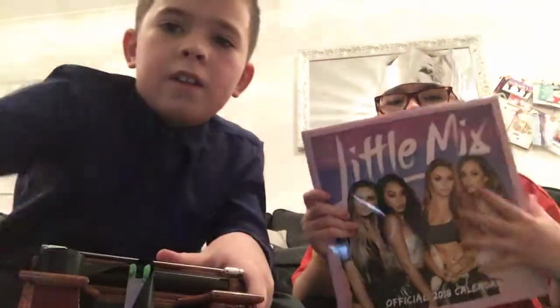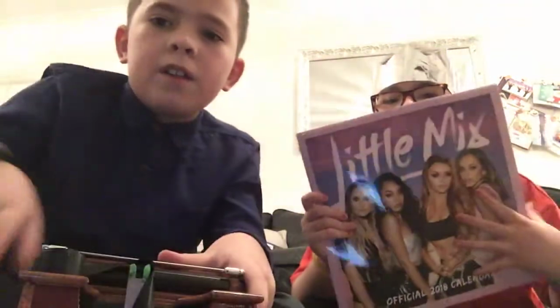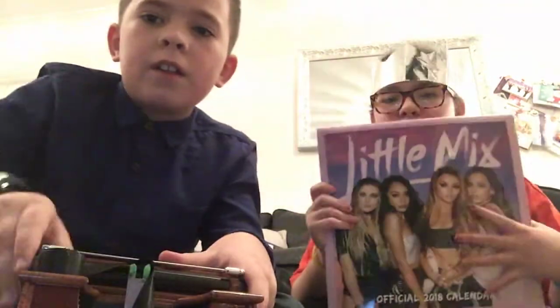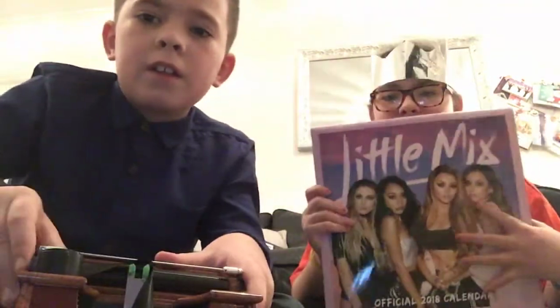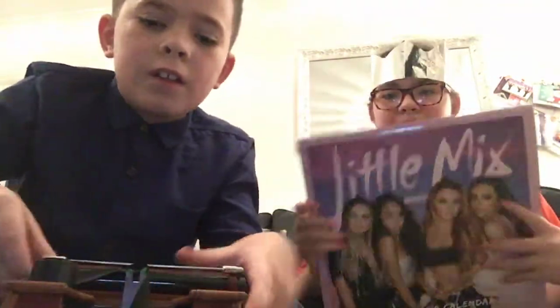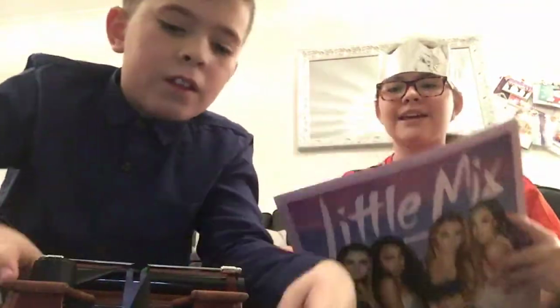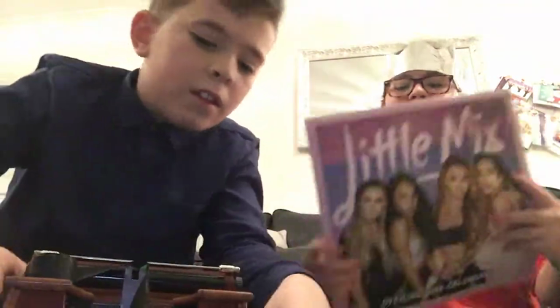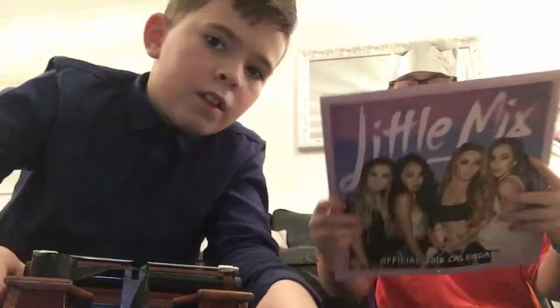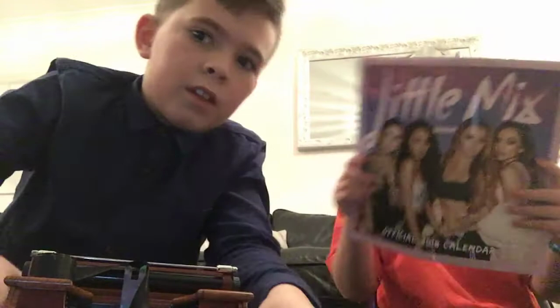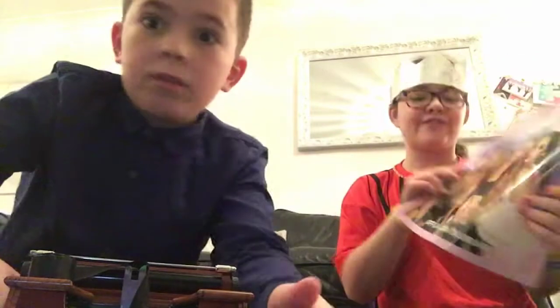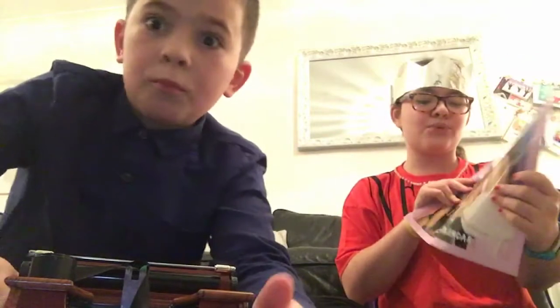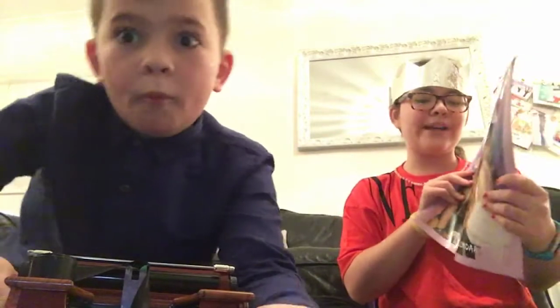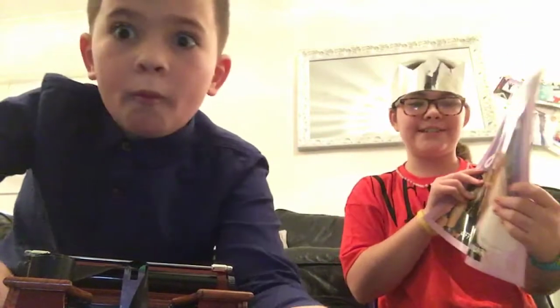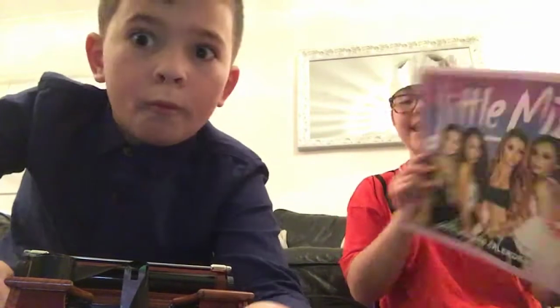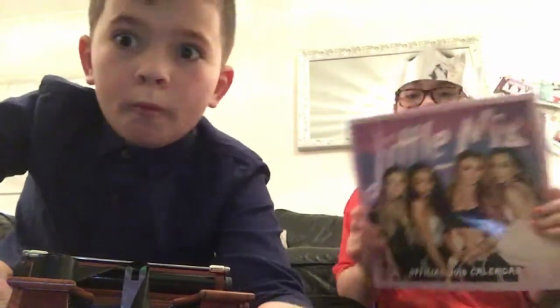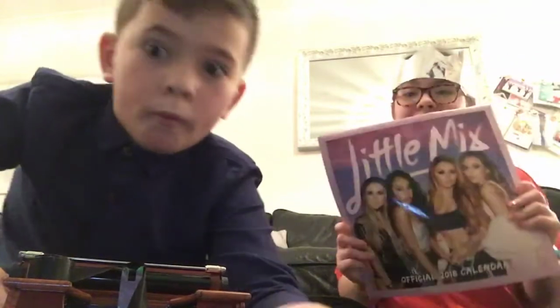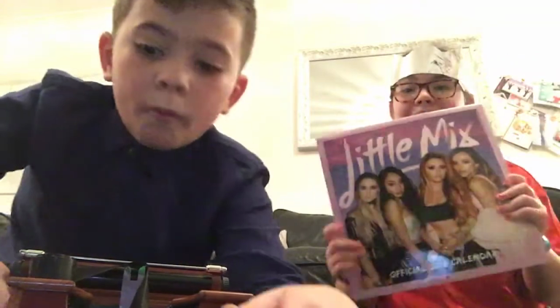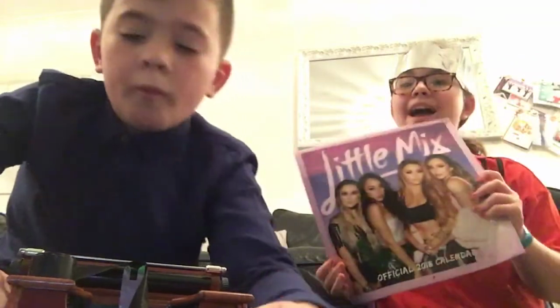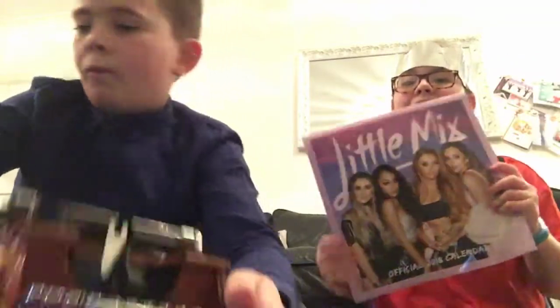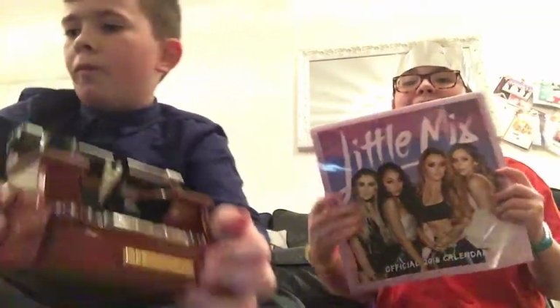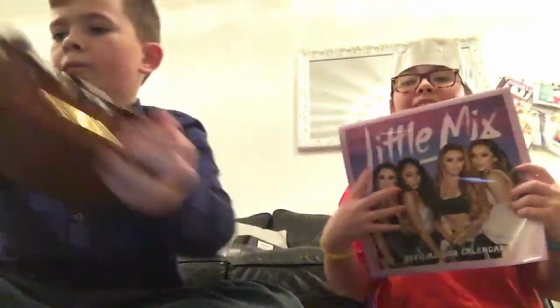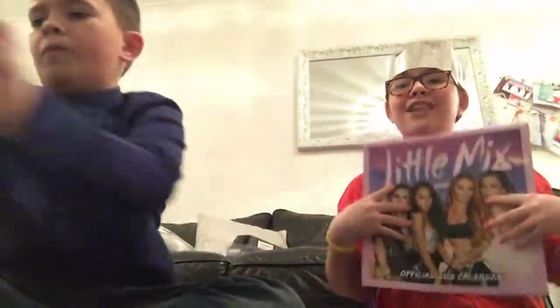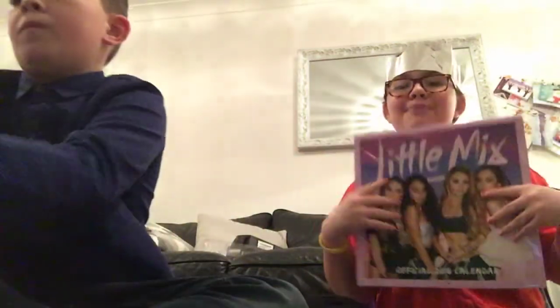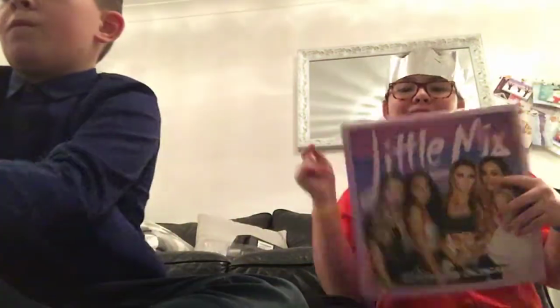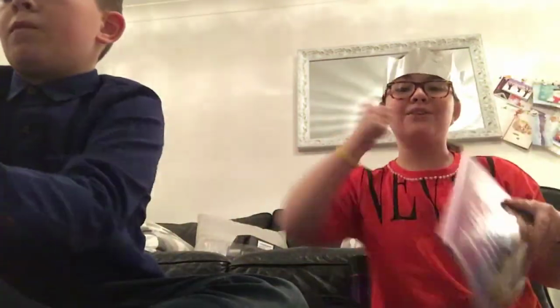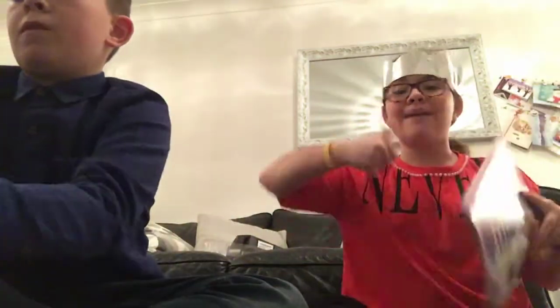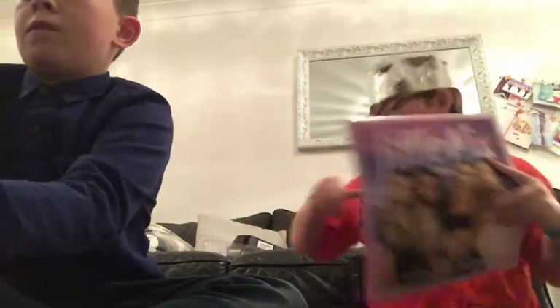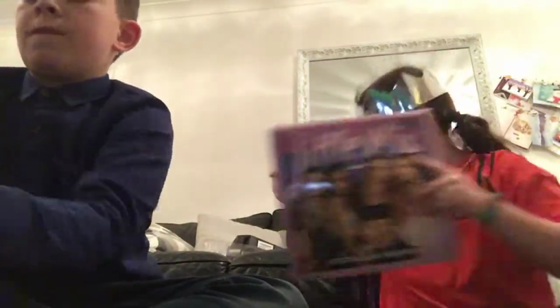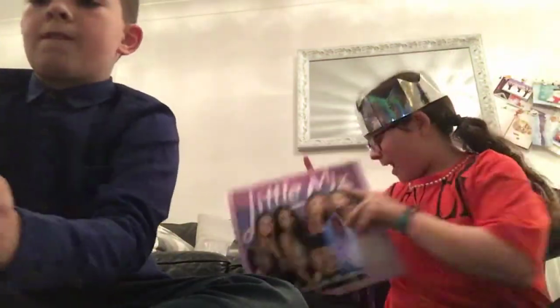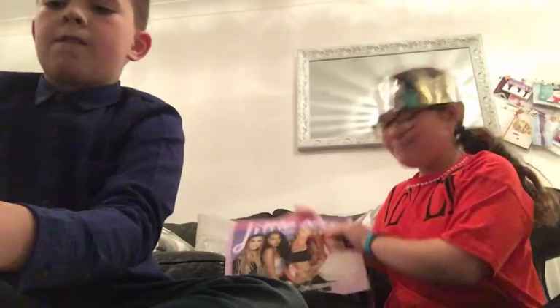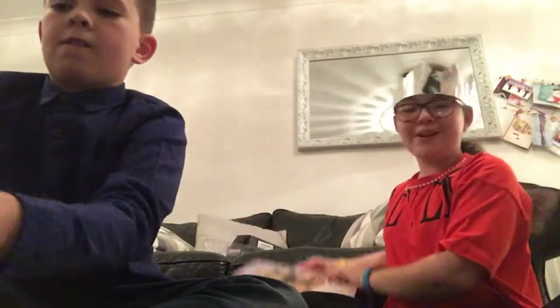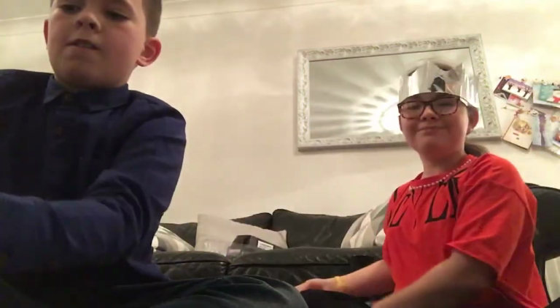I got the Little Mix calendar for 2018 and I love Little Mix, so I'm going to put that up in my room.